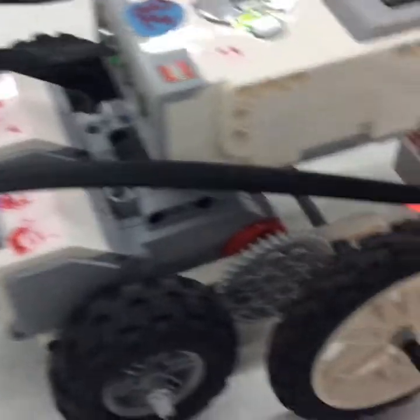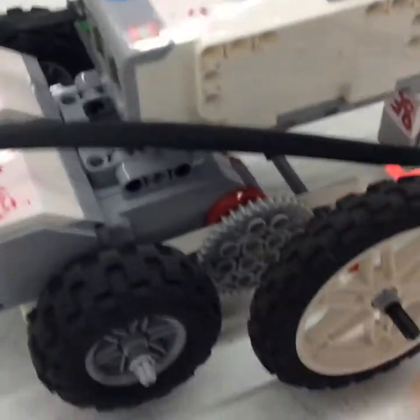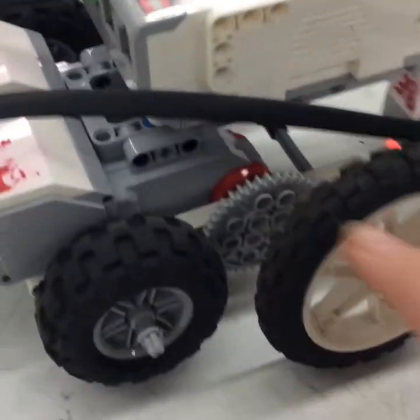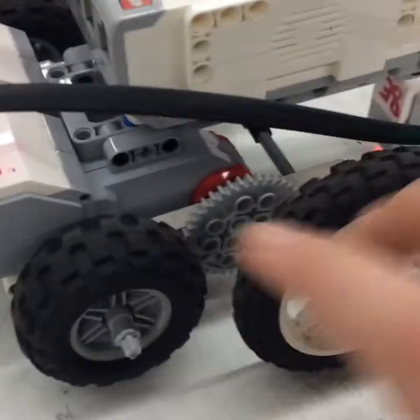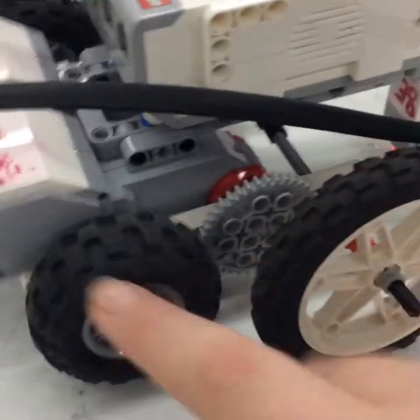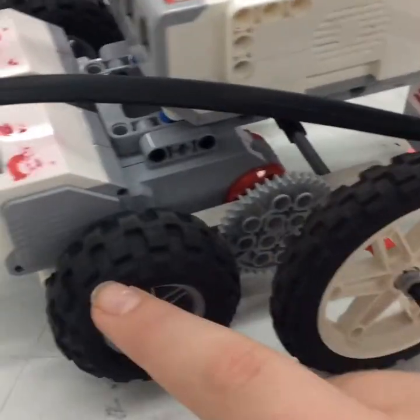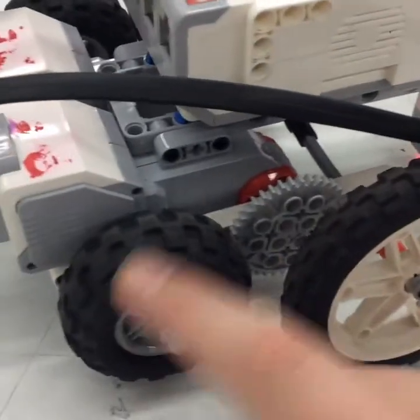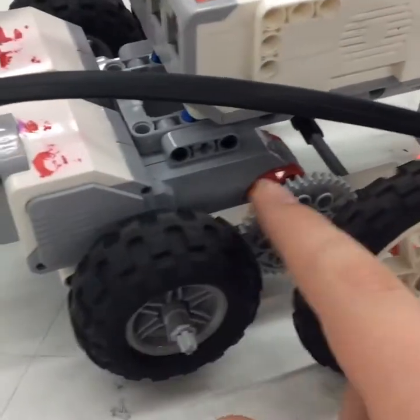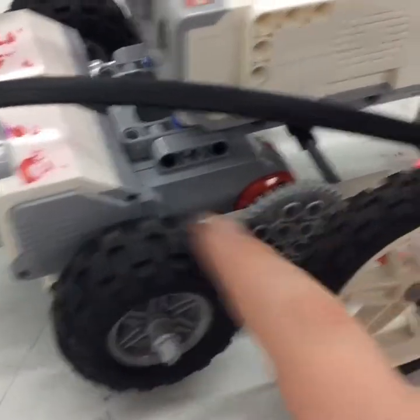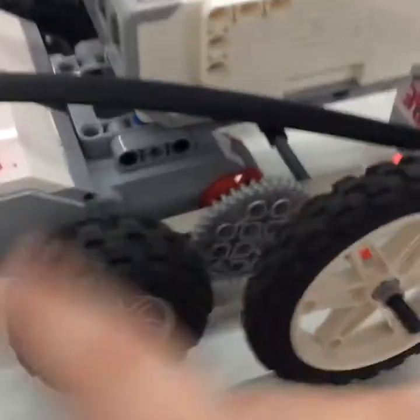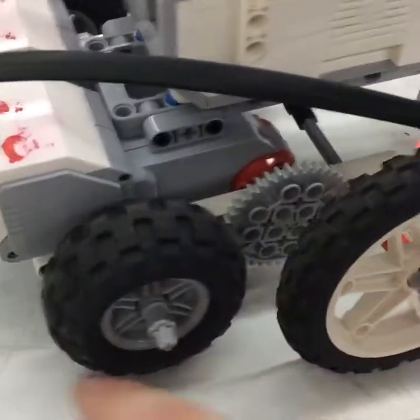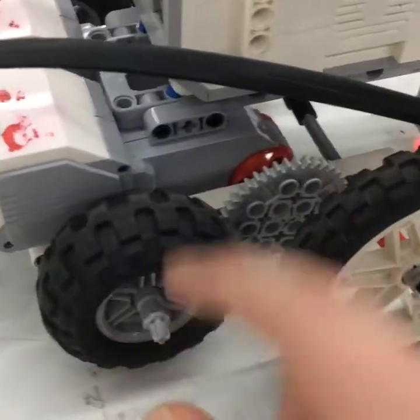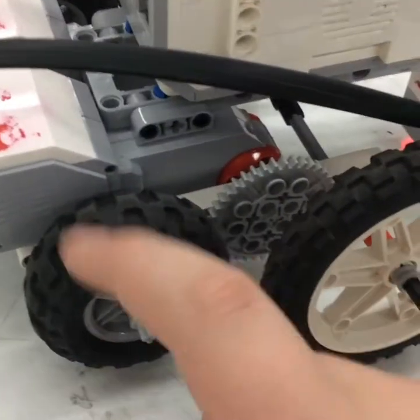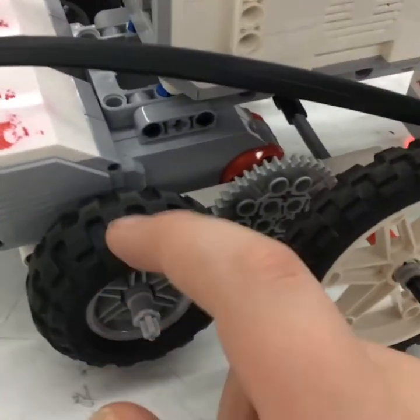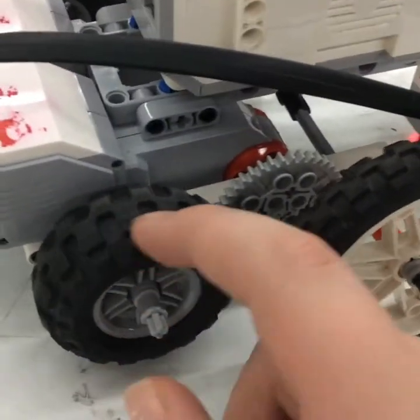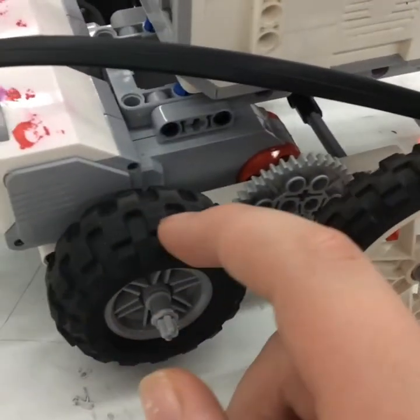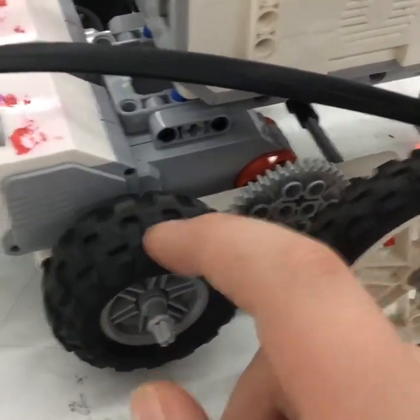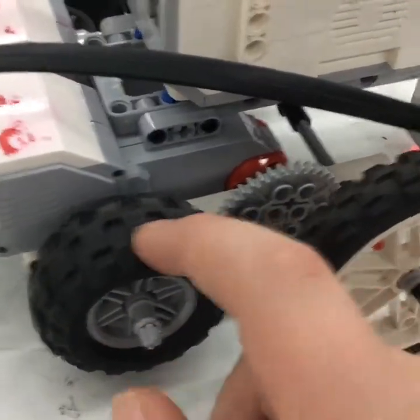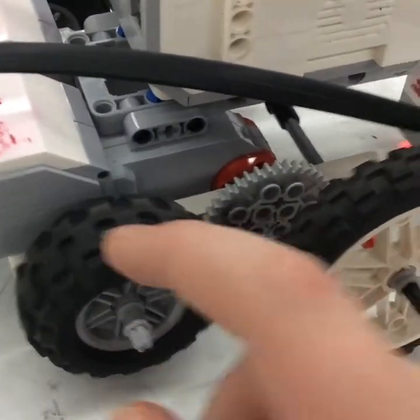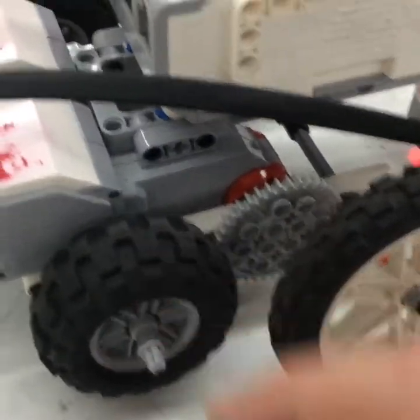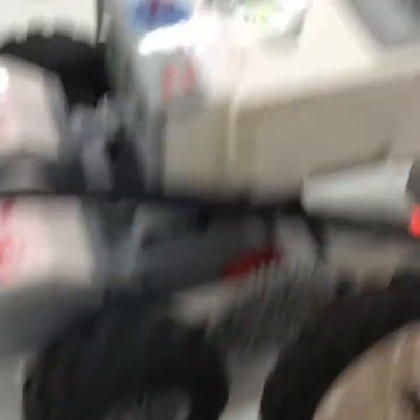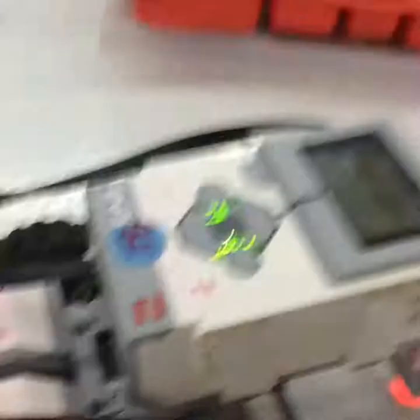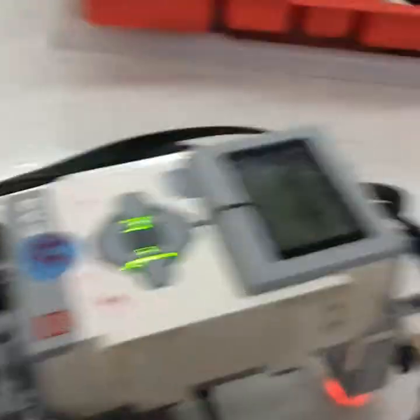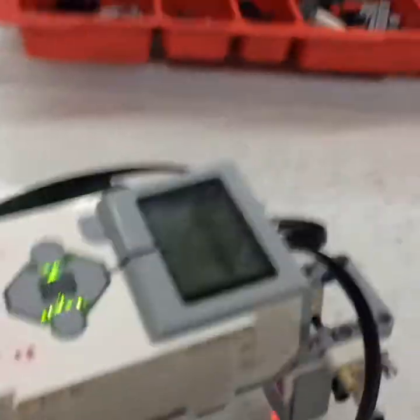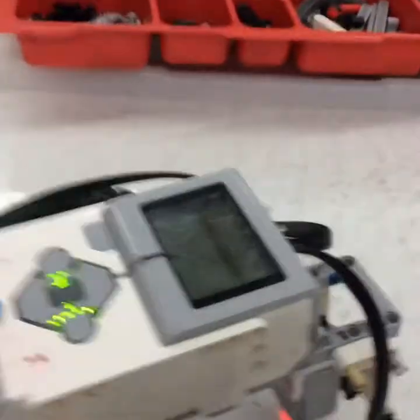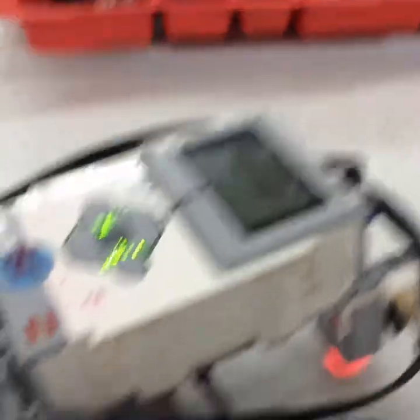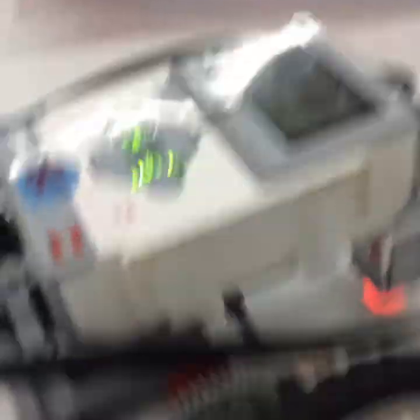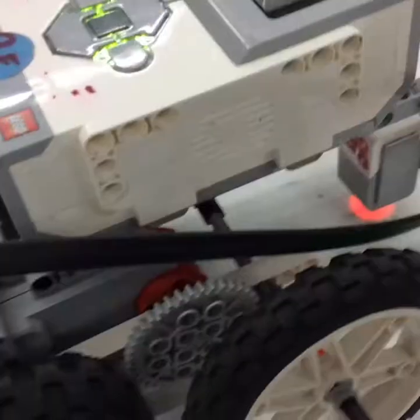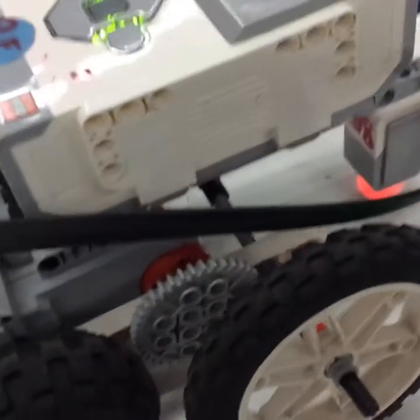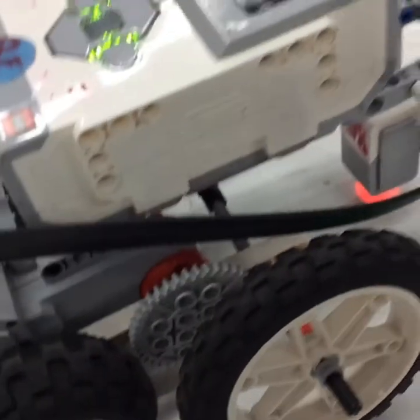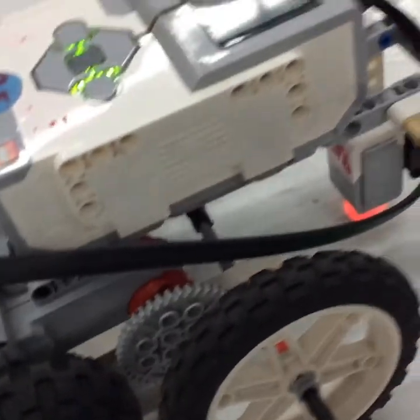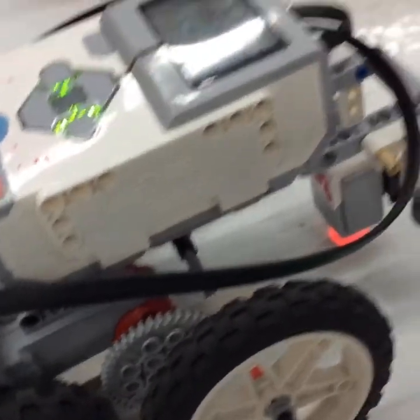We also changed these wheels — they used to be different, now they have these little parts right here. For some reason that worked better. It's grip. Yeah.